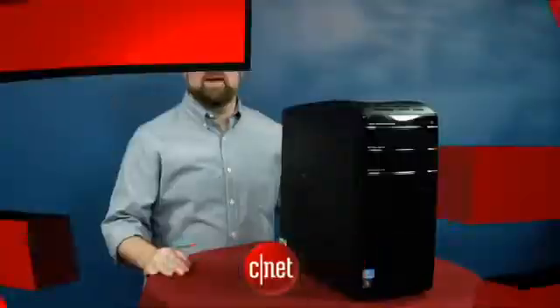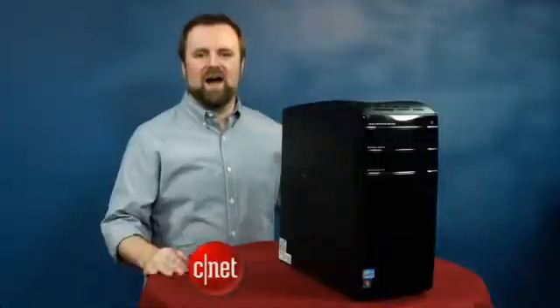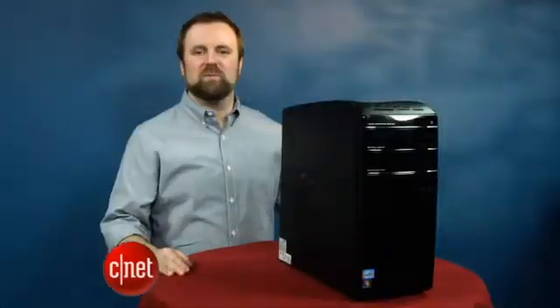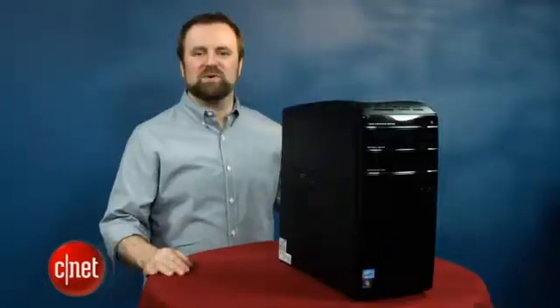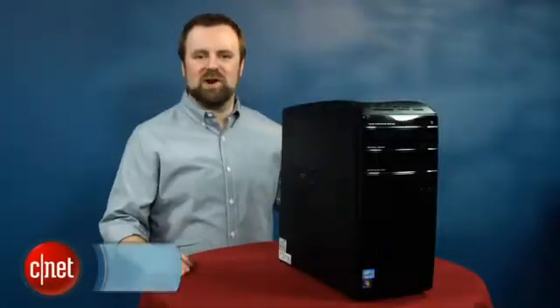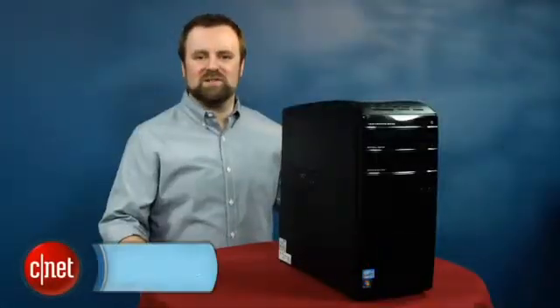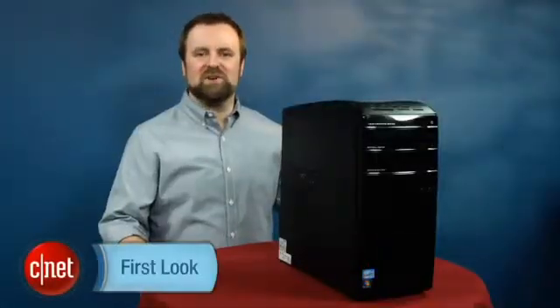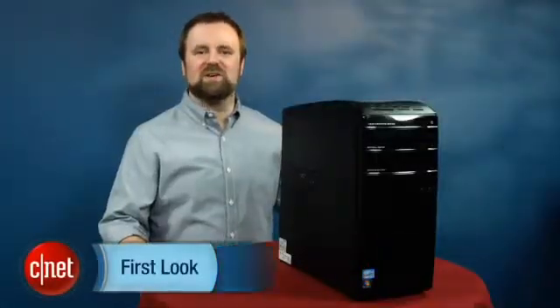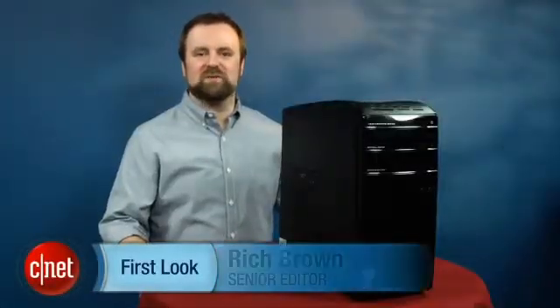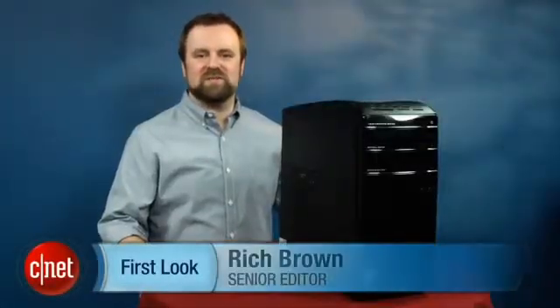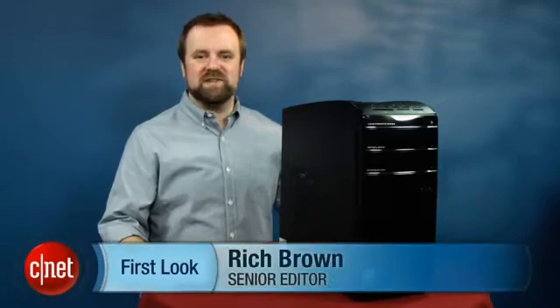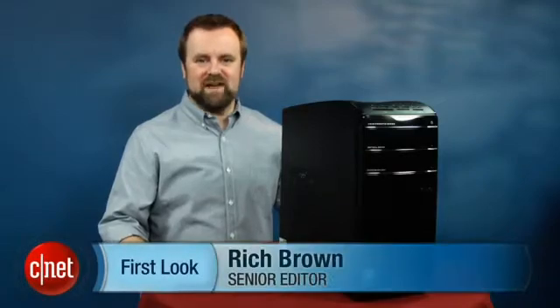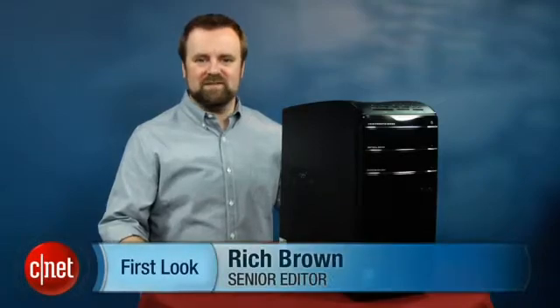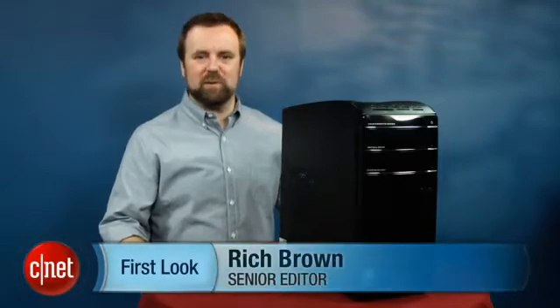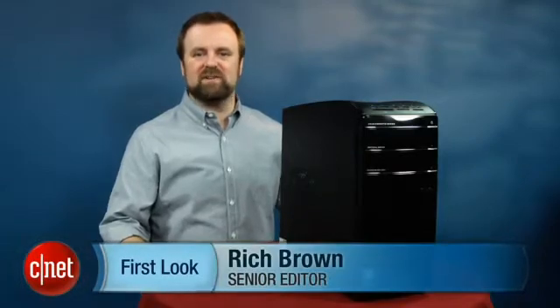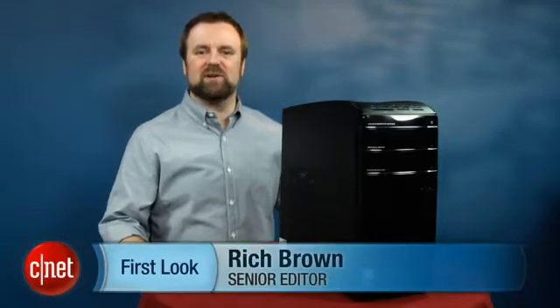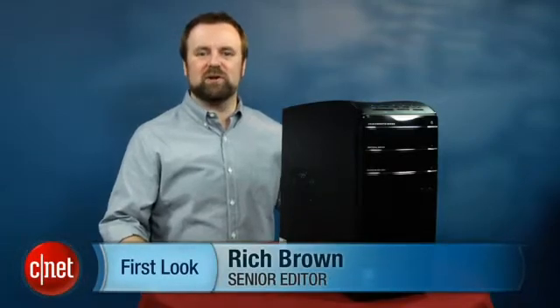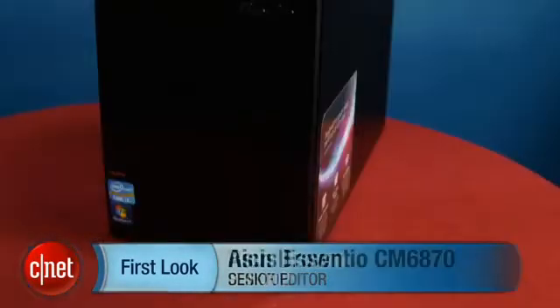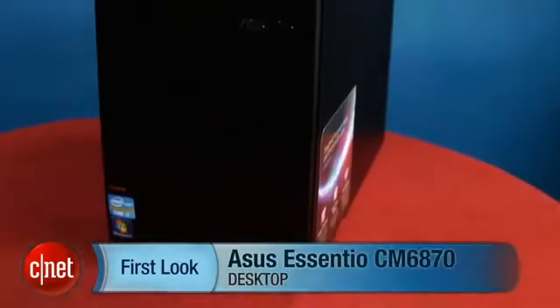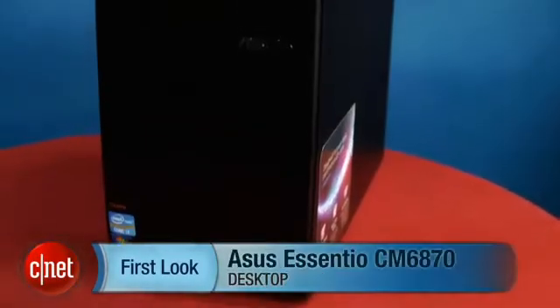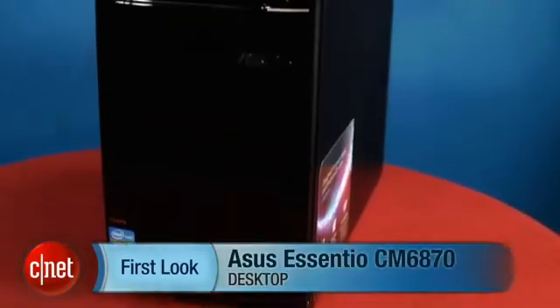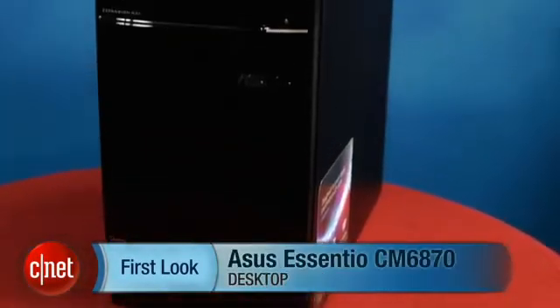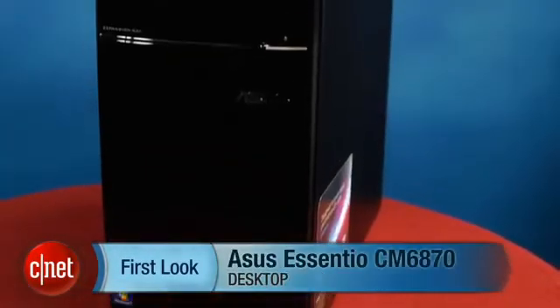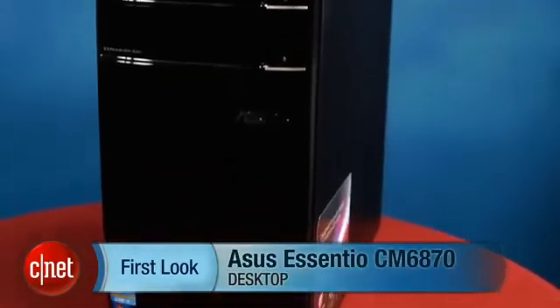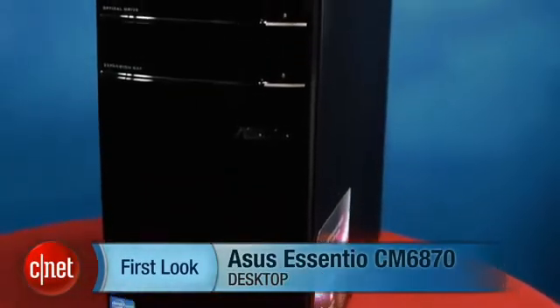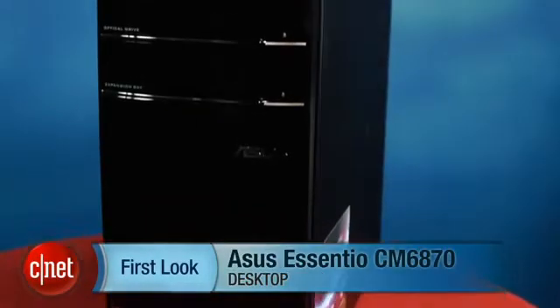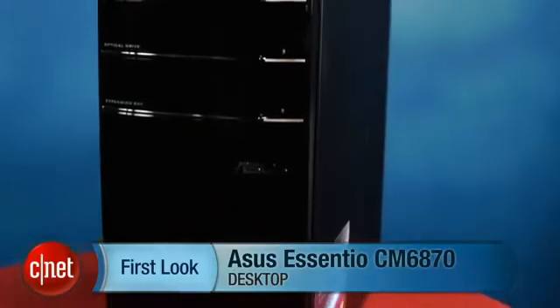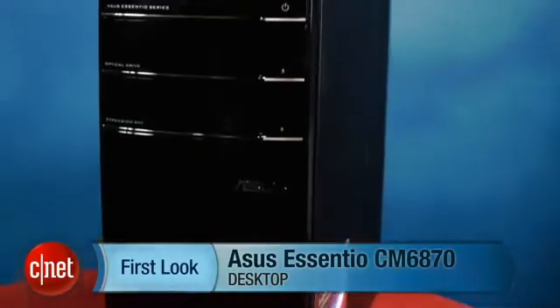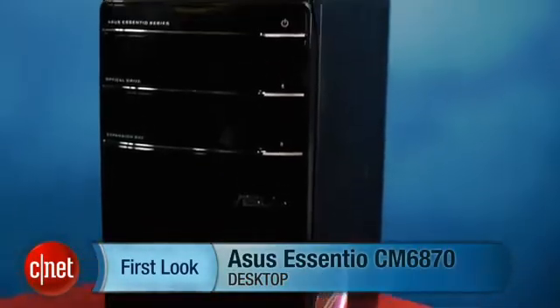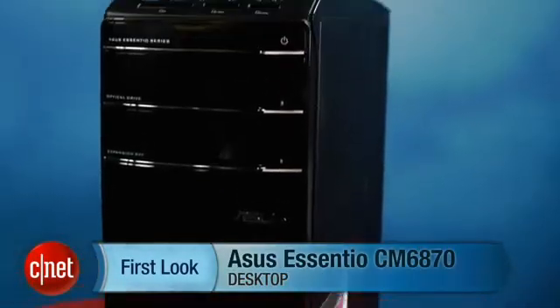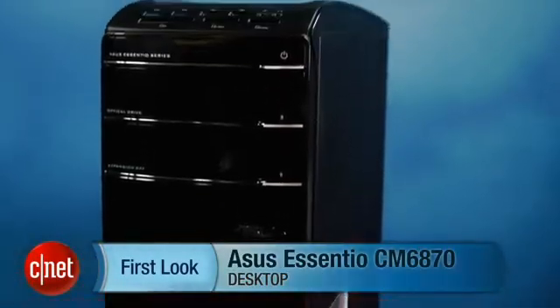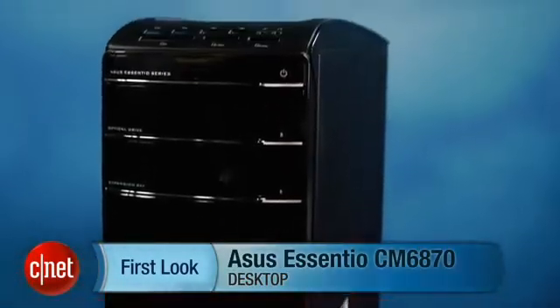Hi, I'm Rich Brown, Senior Editor for CNET. Today we're going to take a look at the ASUS Essentio CM6870.